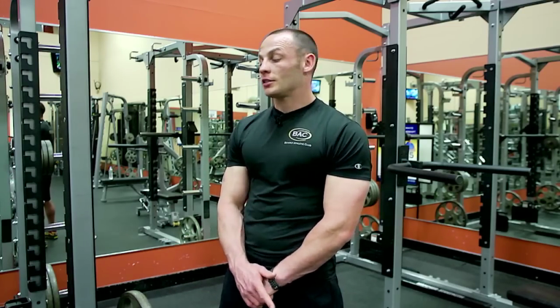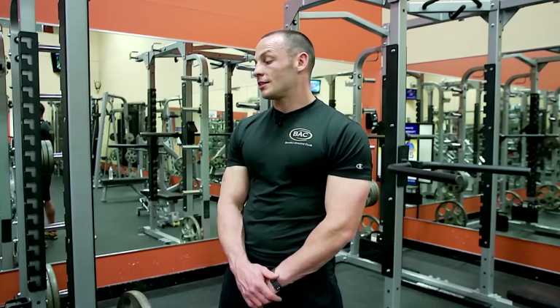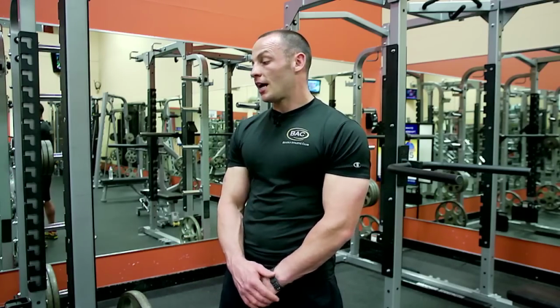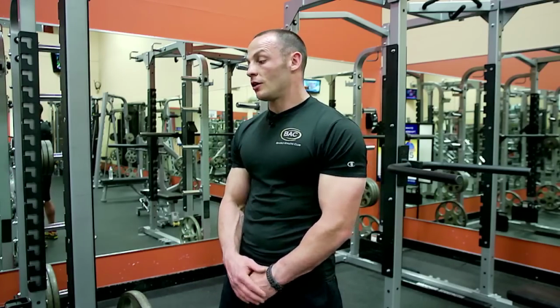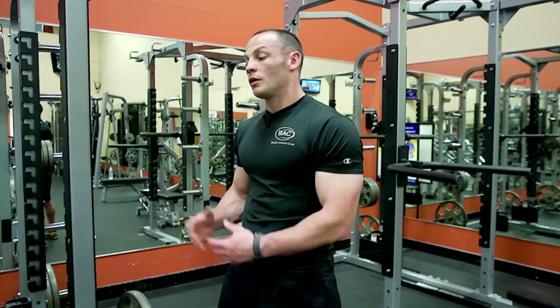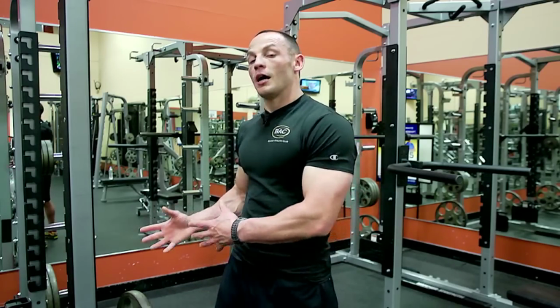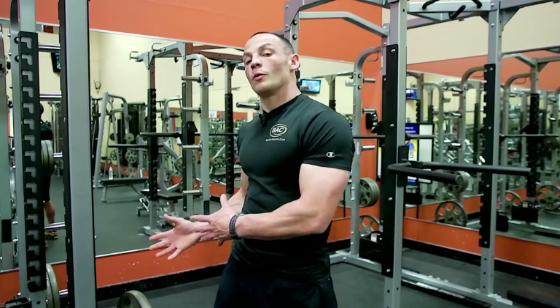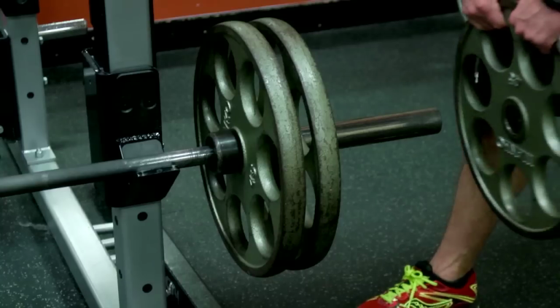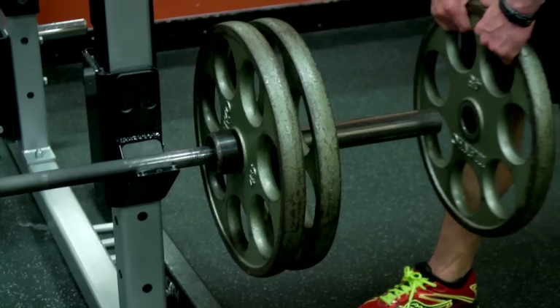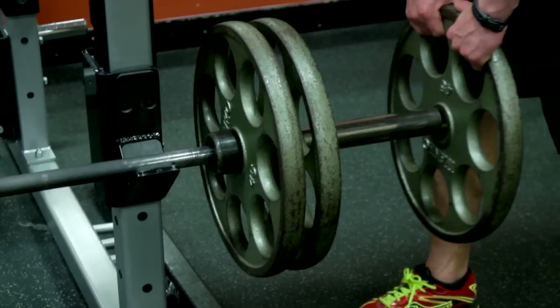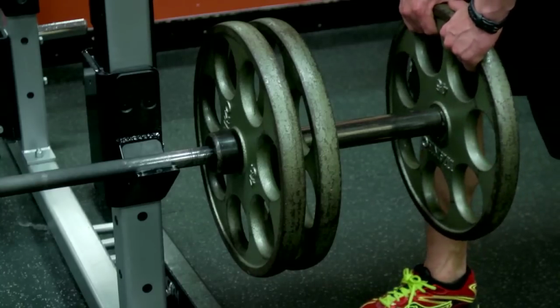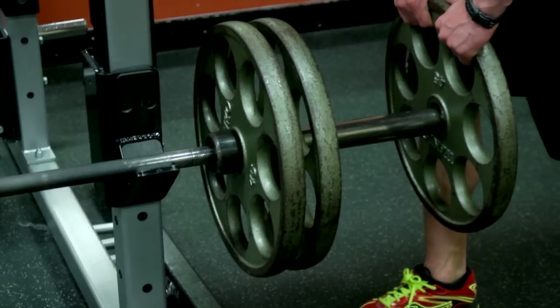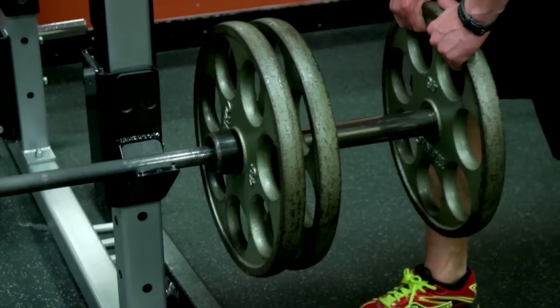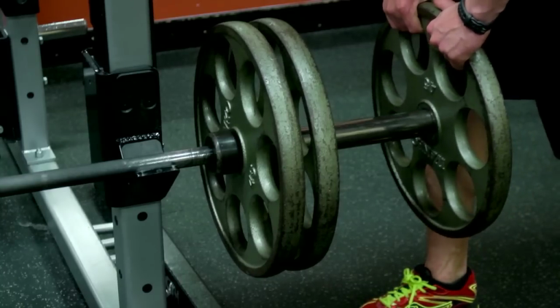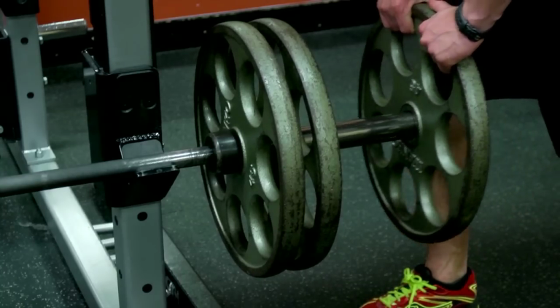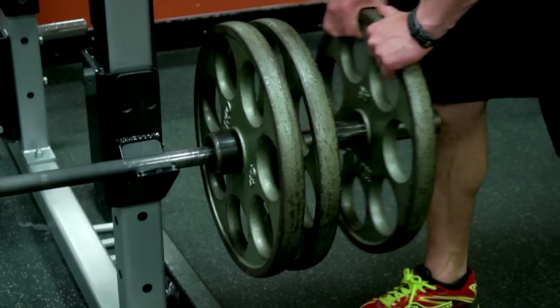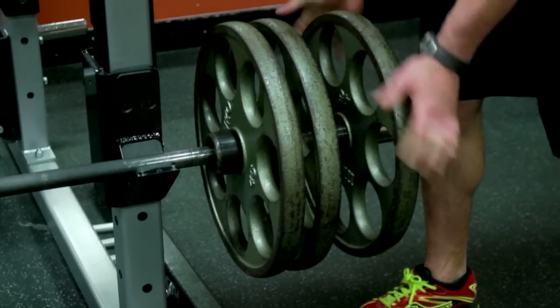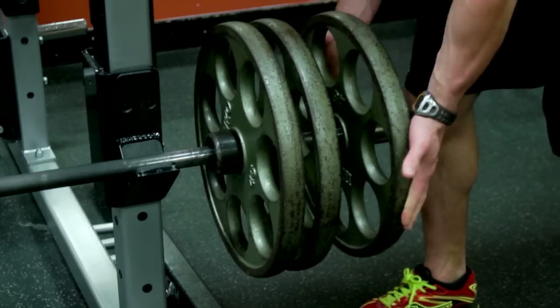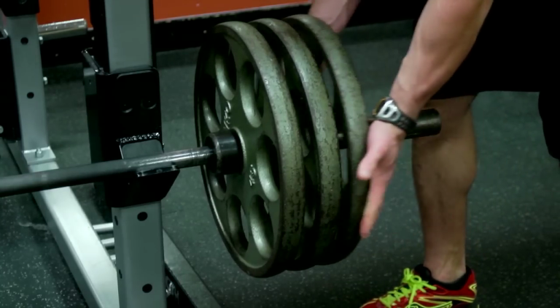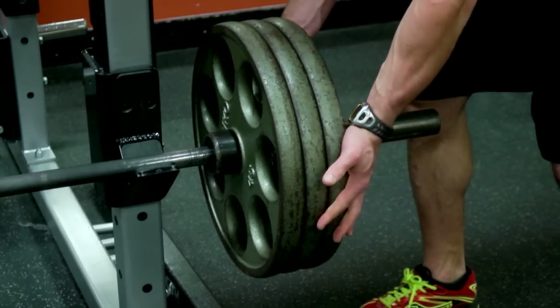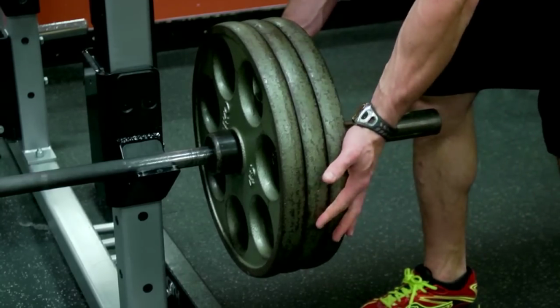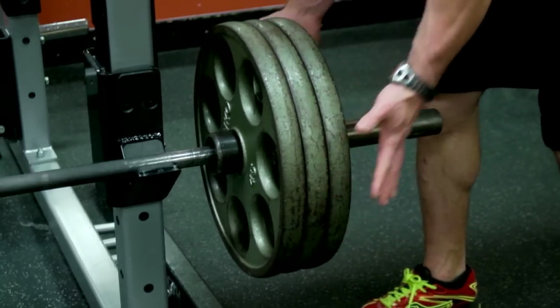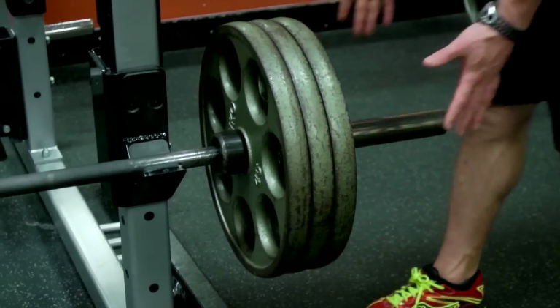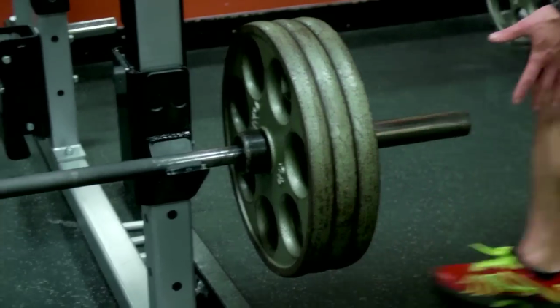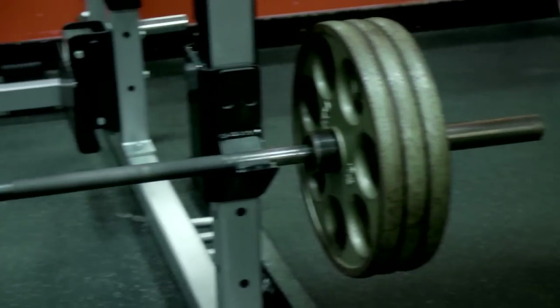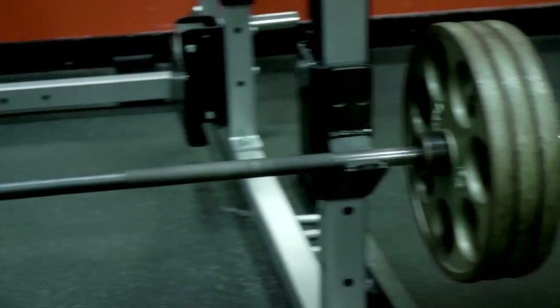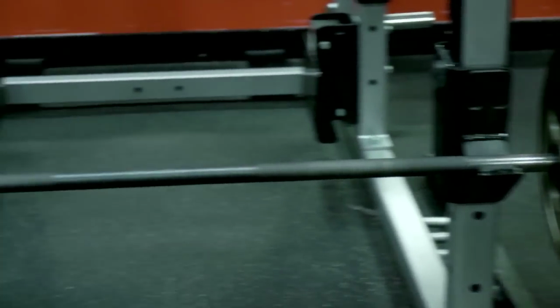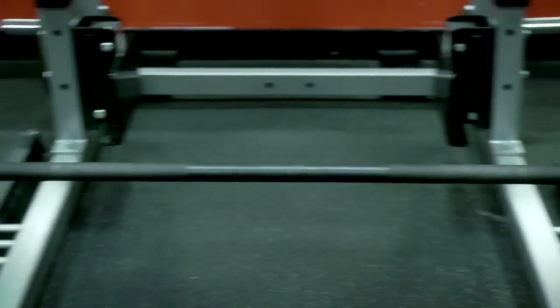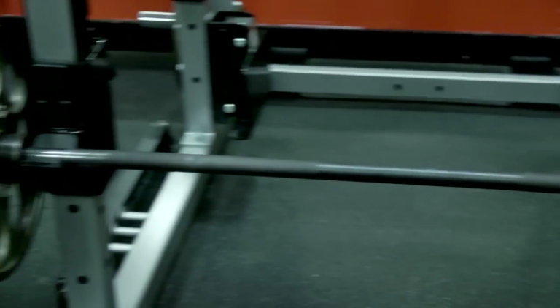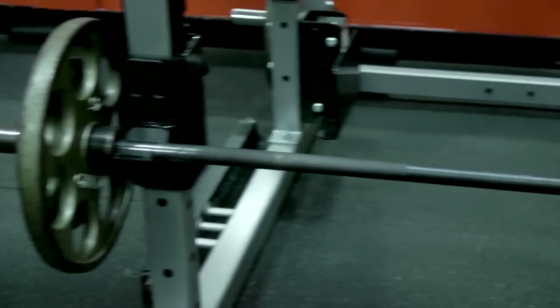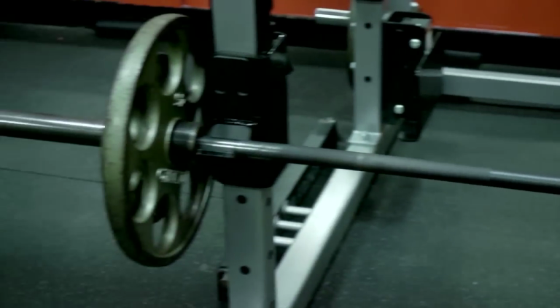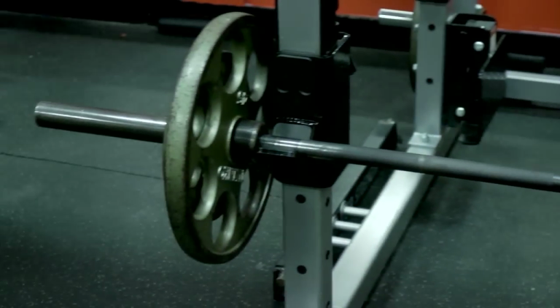On a side note, we want to try to stay away from overloading one side and not the other, just to prevent the bar from tipping and causing any injury.